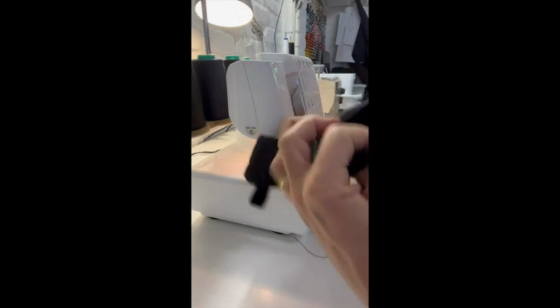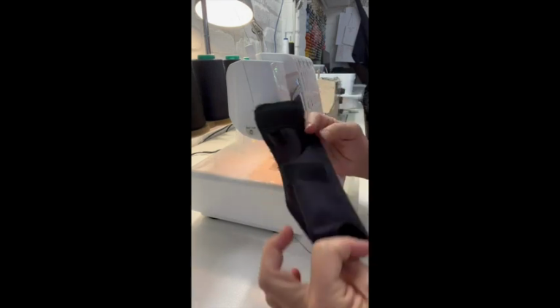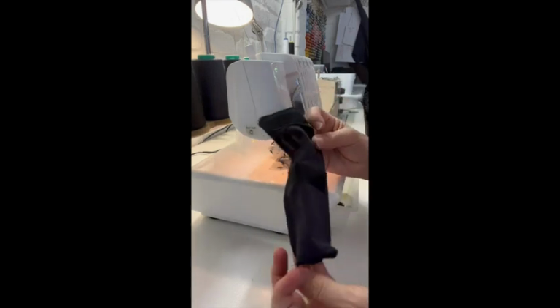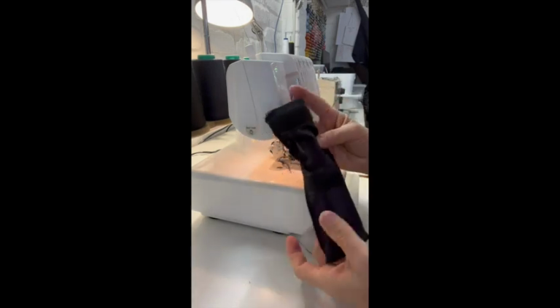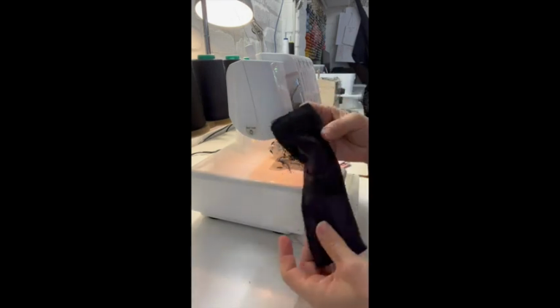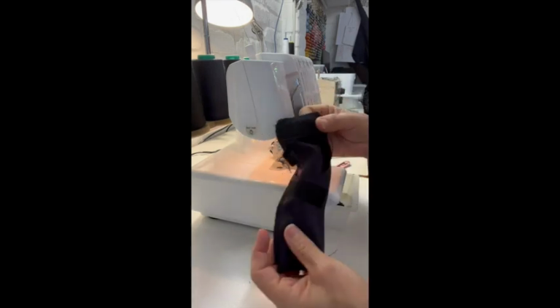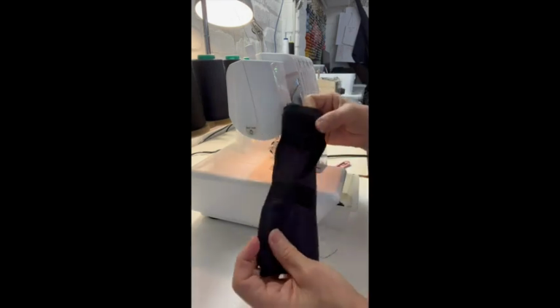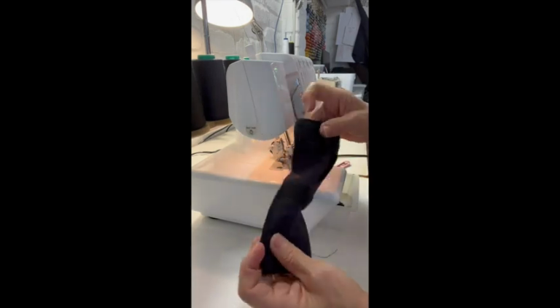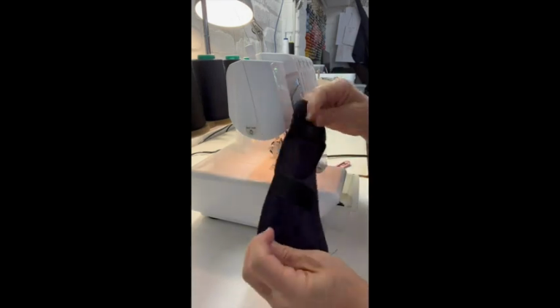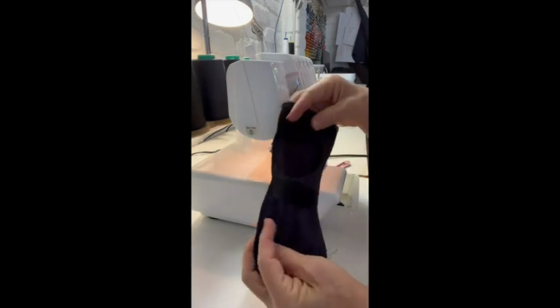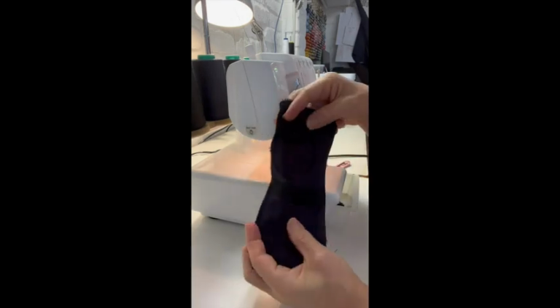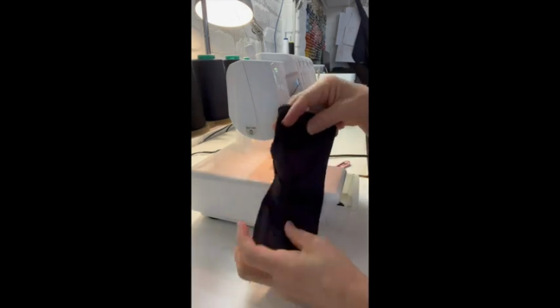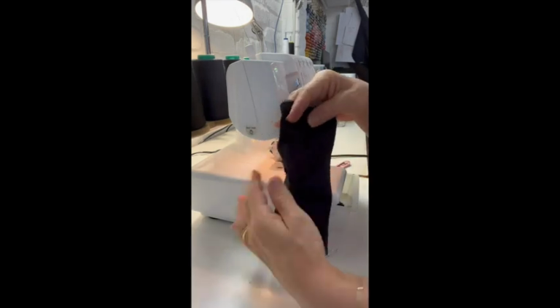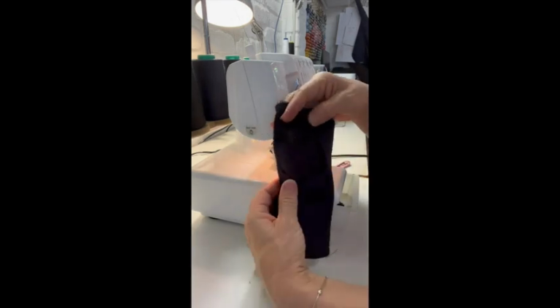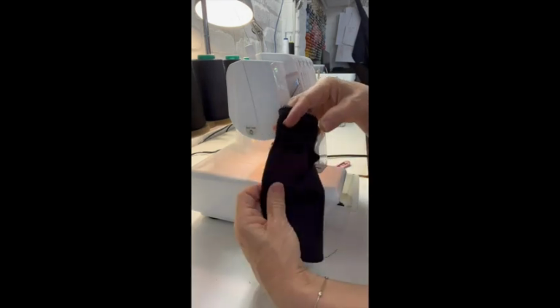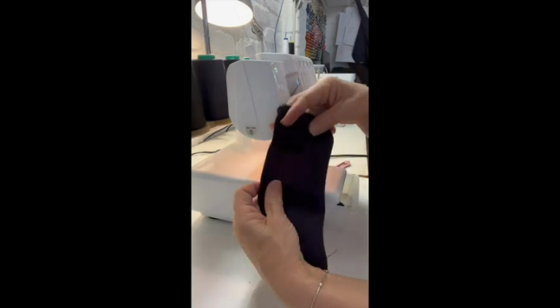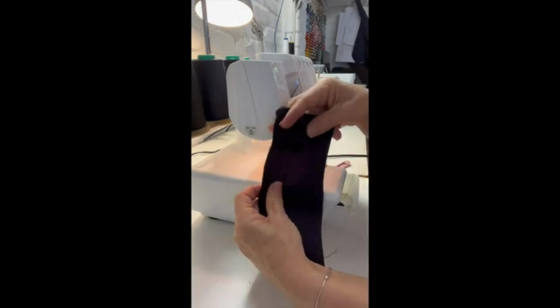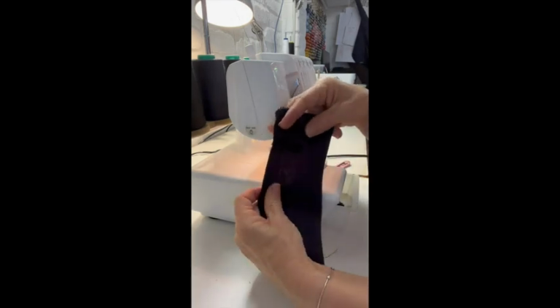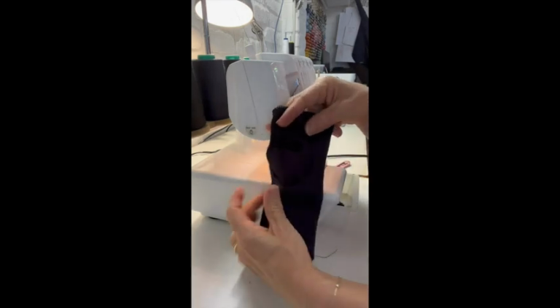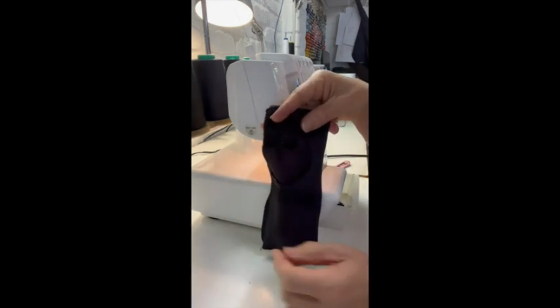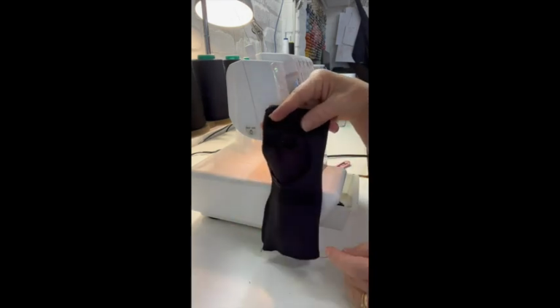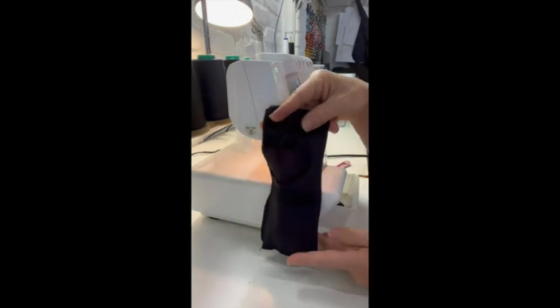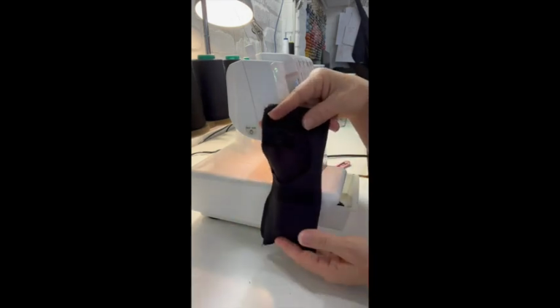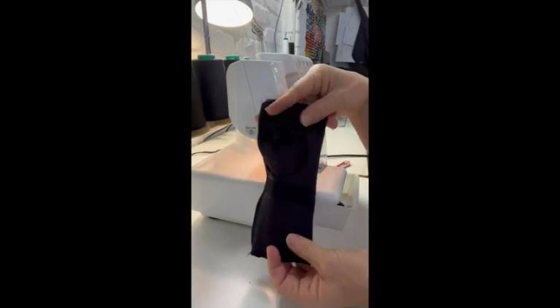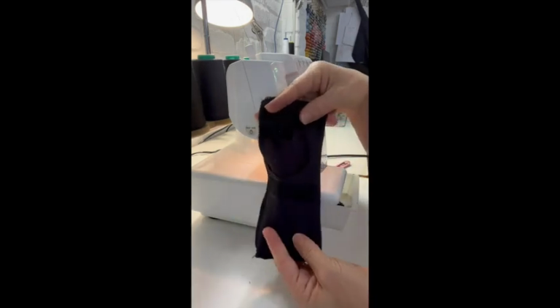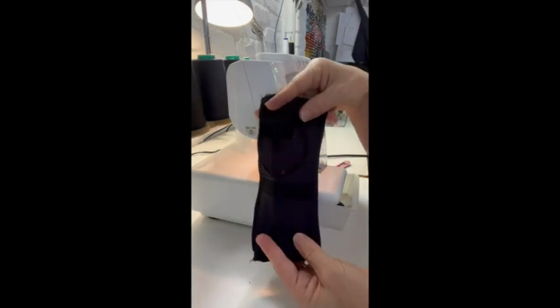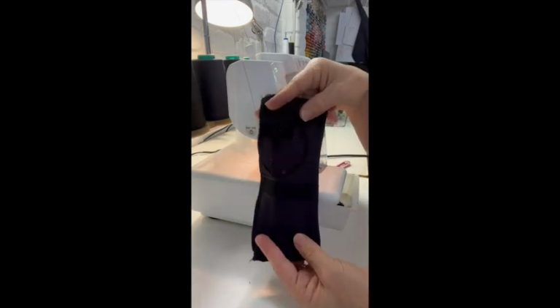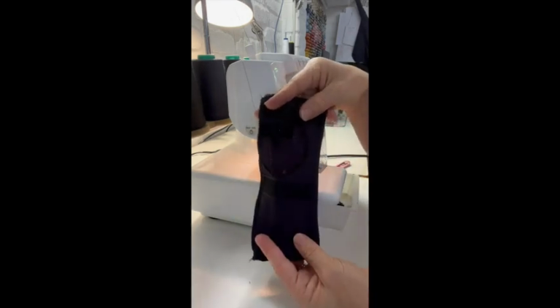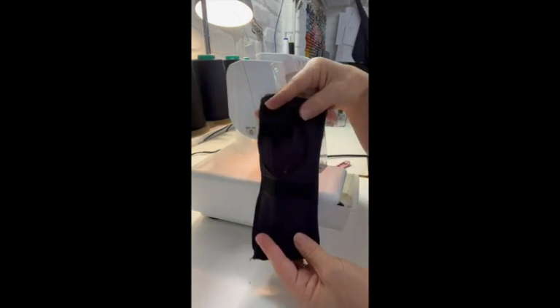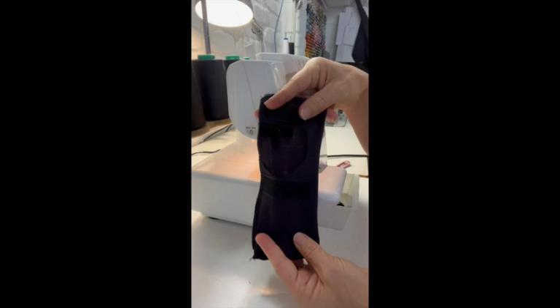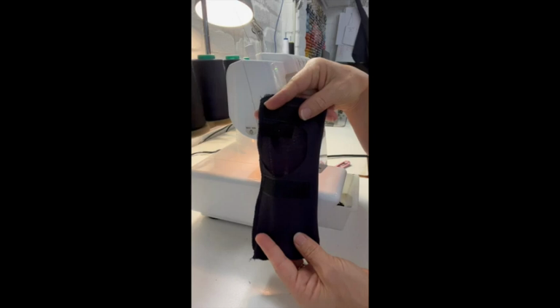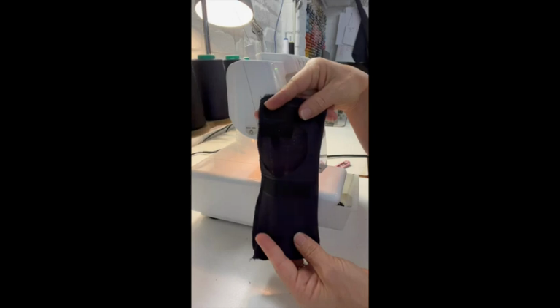And there you have it — your sun safe plein air painting glove.